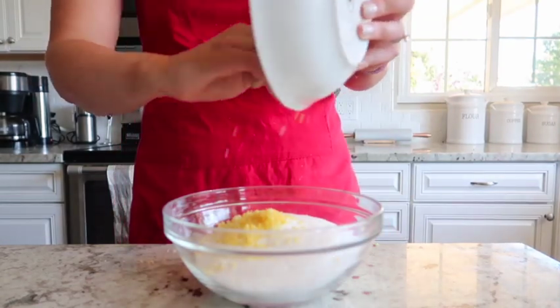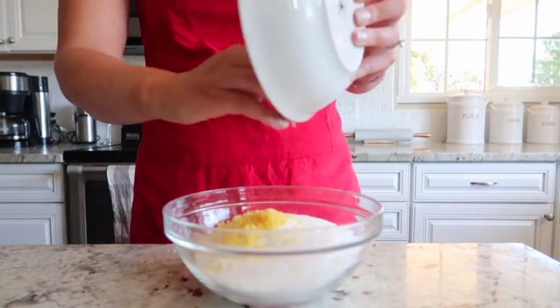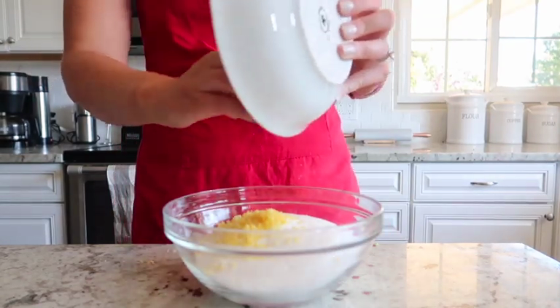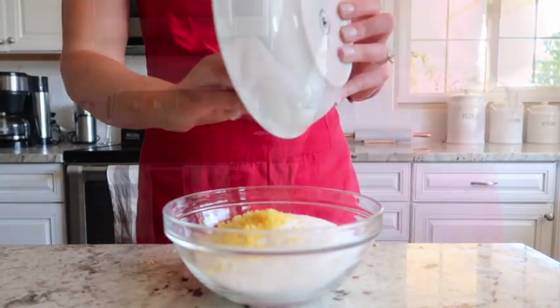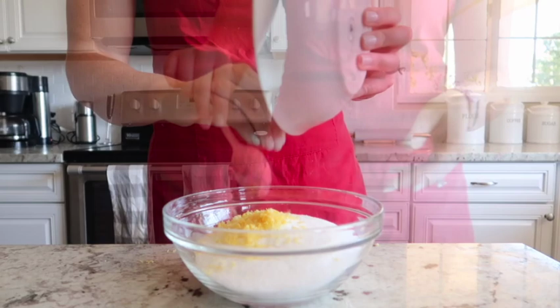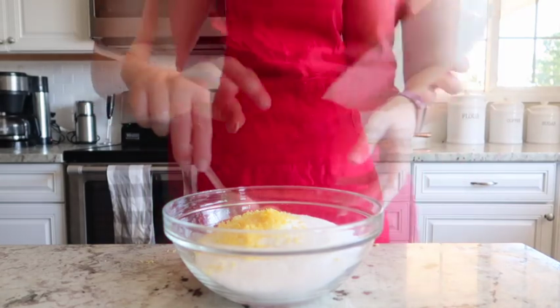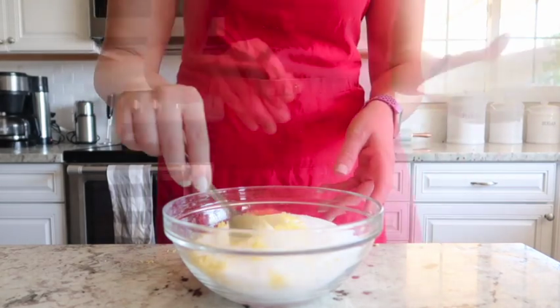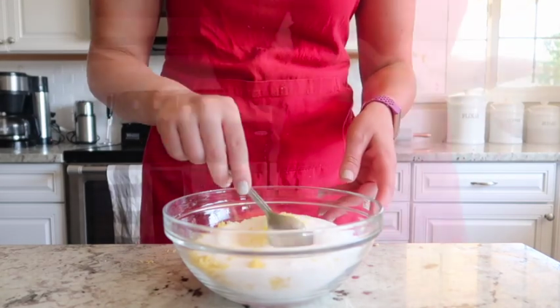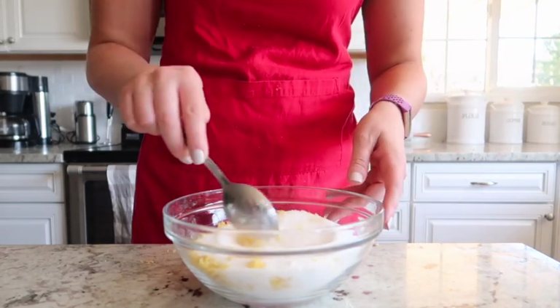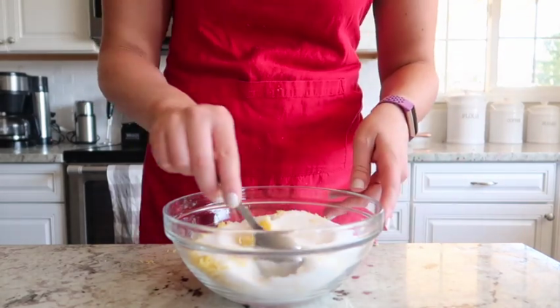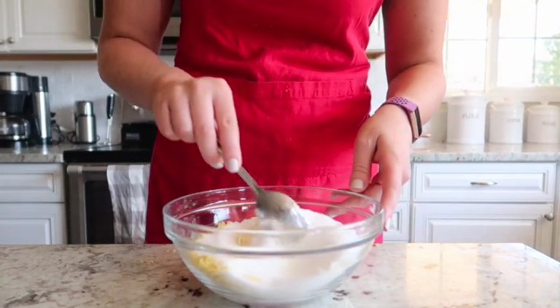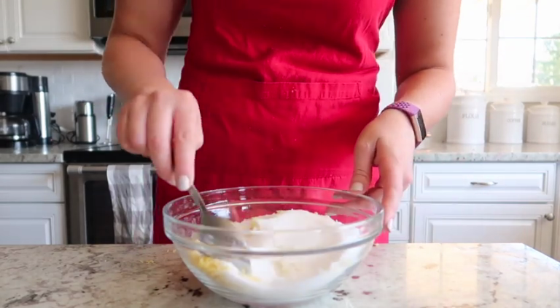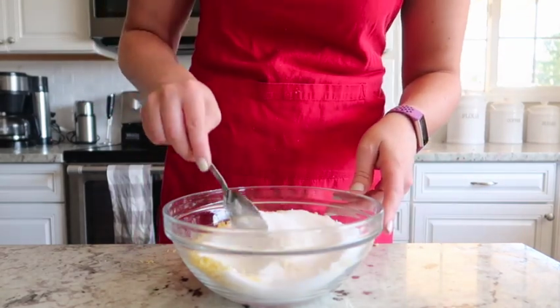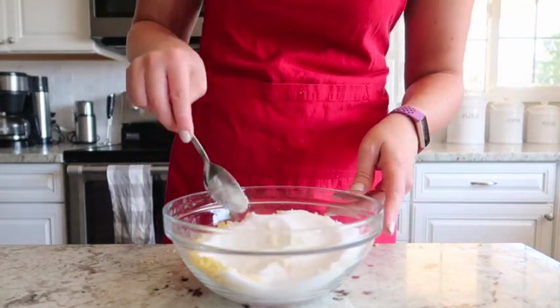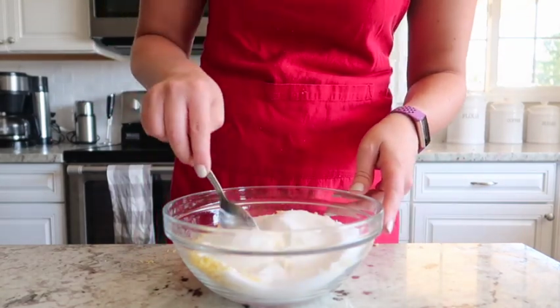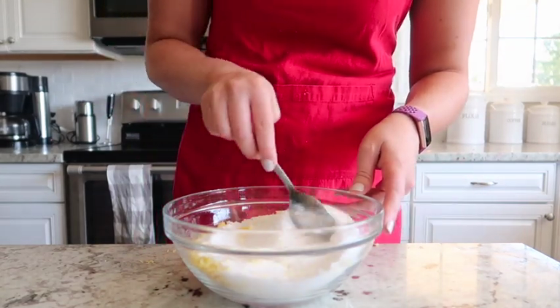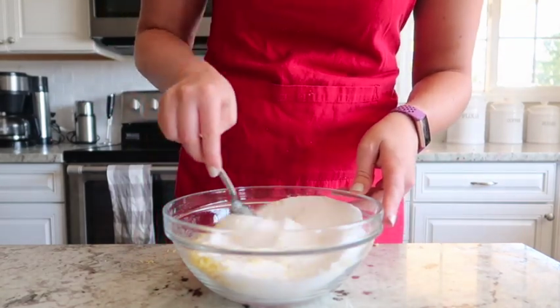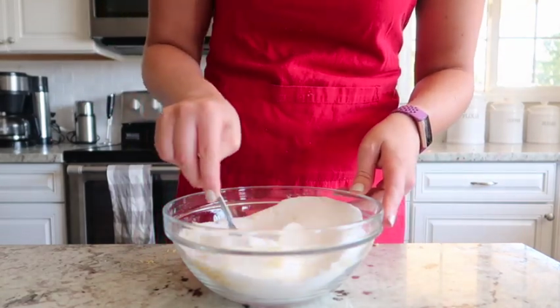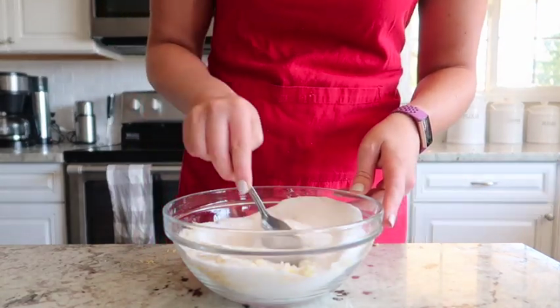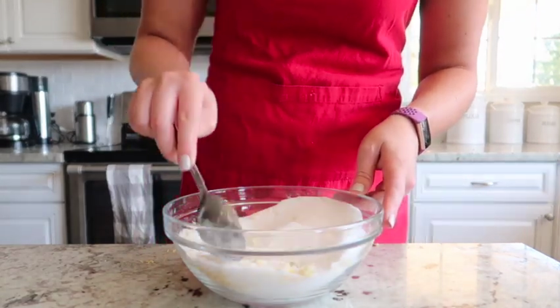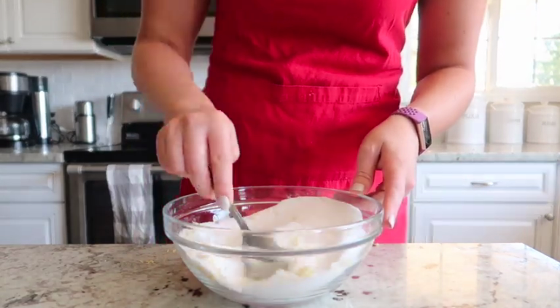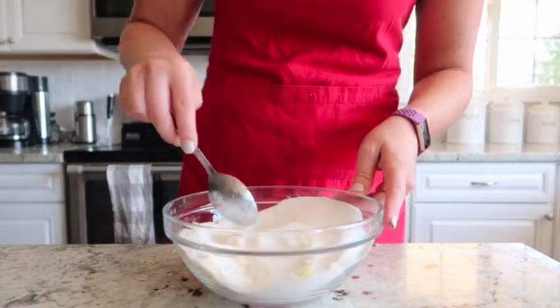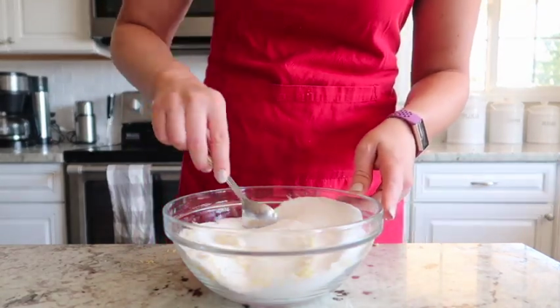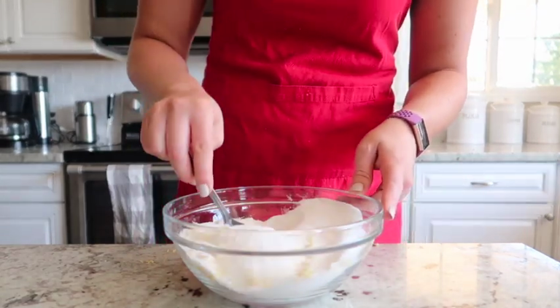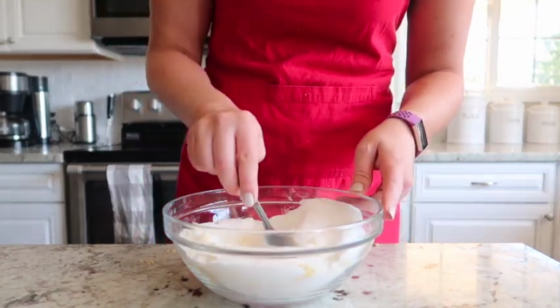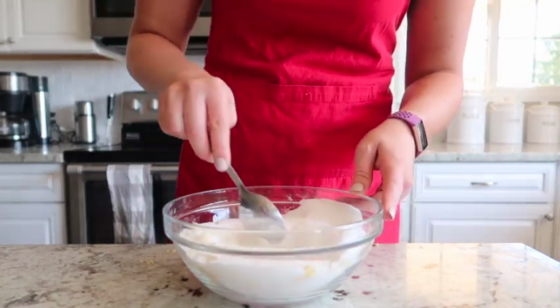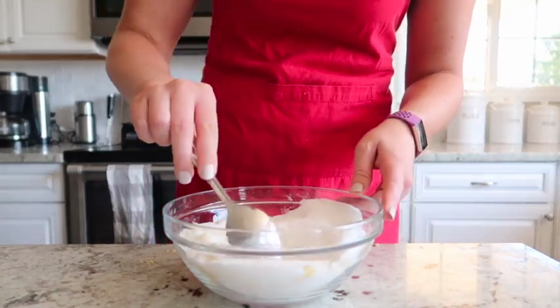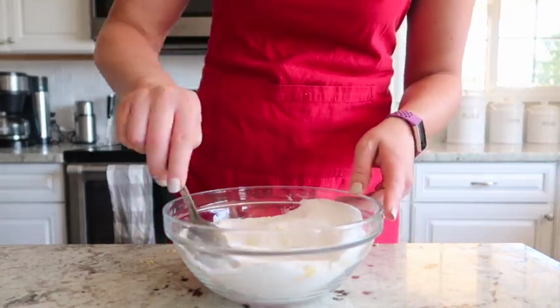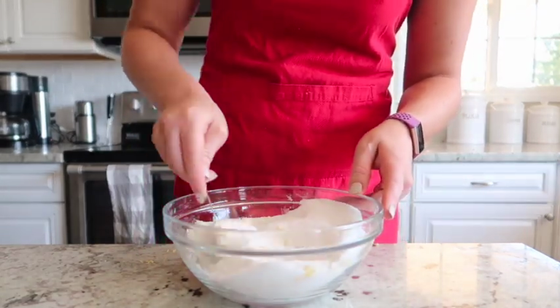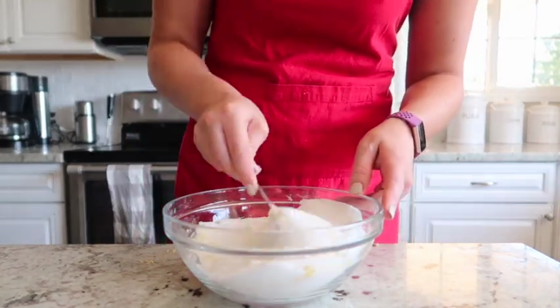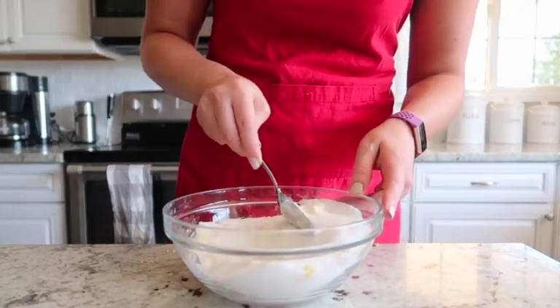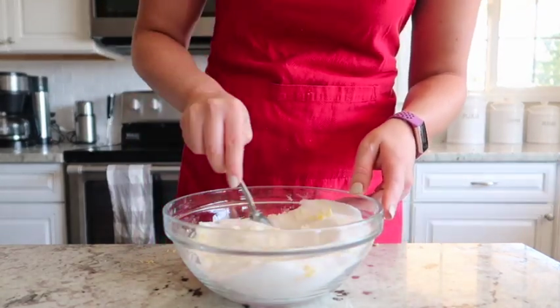Next add two and two-thirds cups of sugar plus that zest from the lemon that we zested earlier, and we're just going to give it a stir and set that lemon sugar aside.